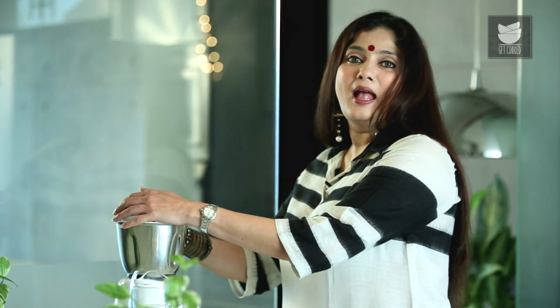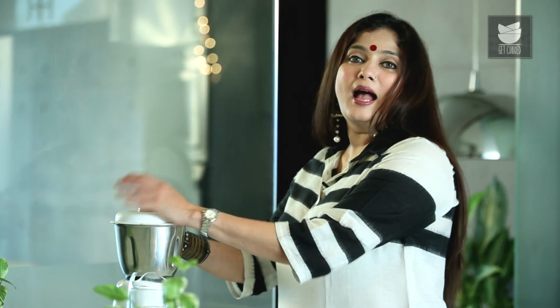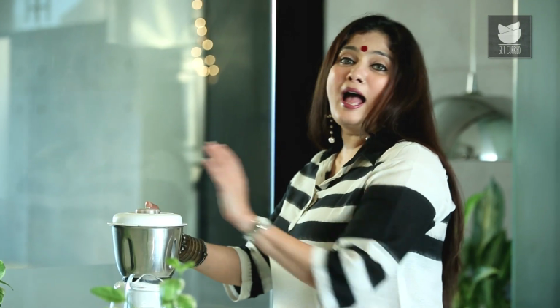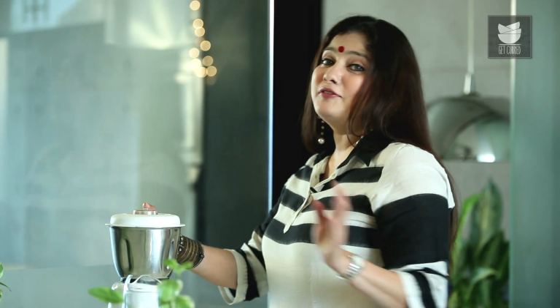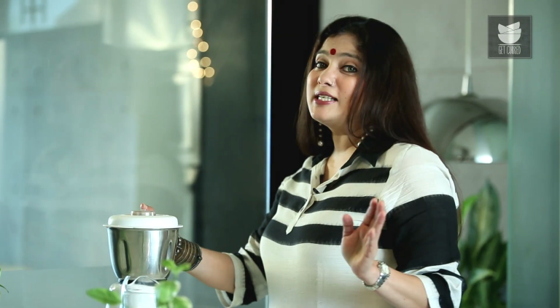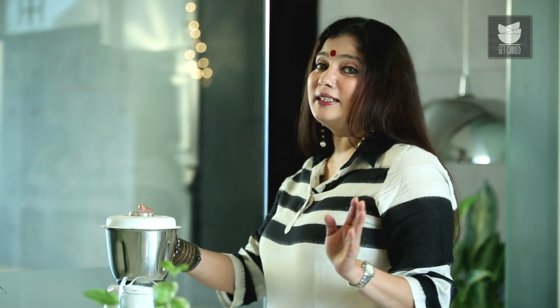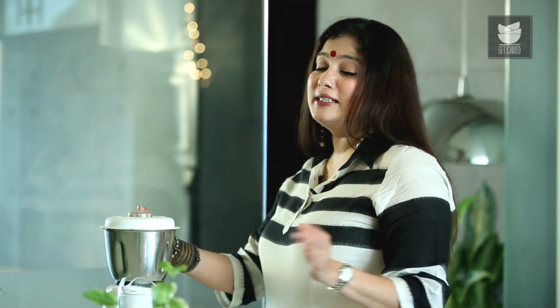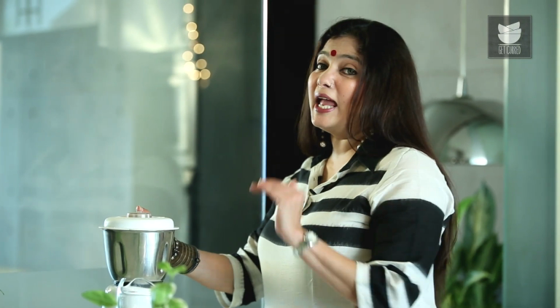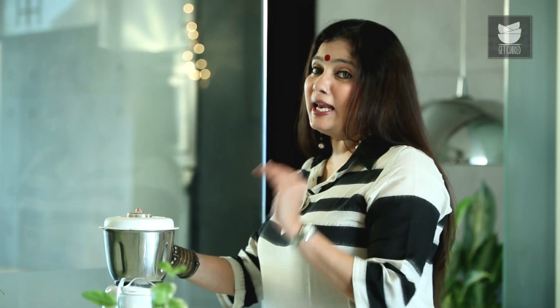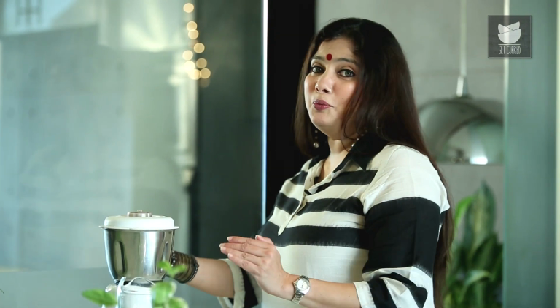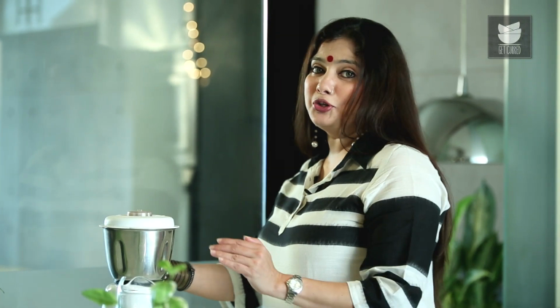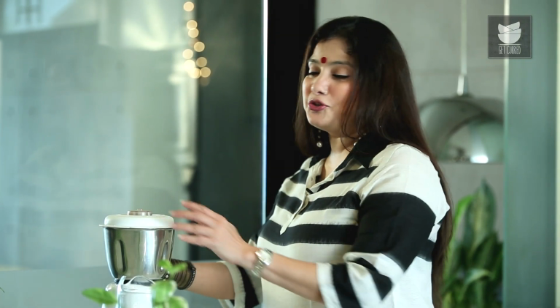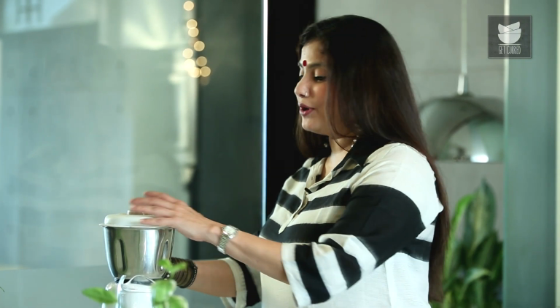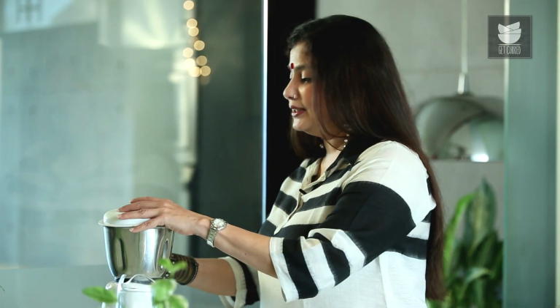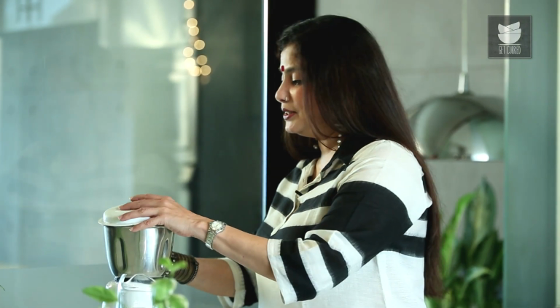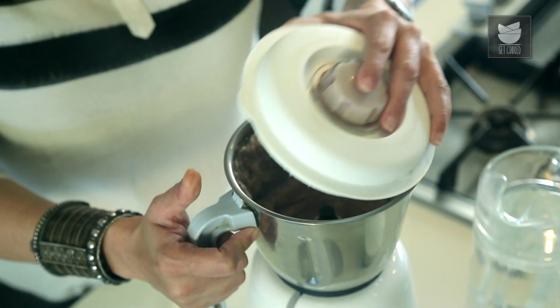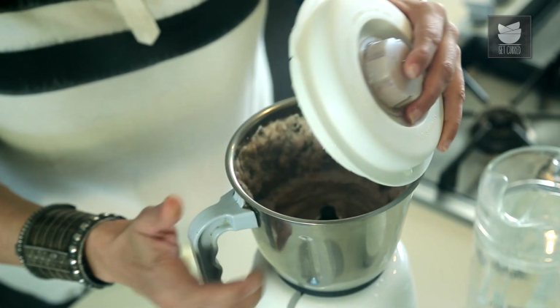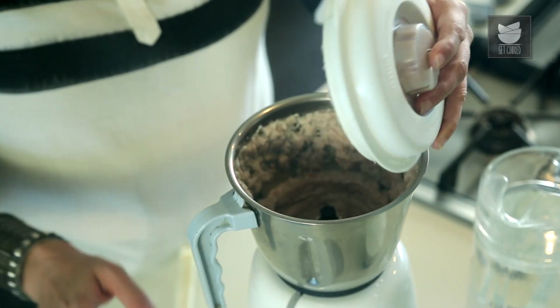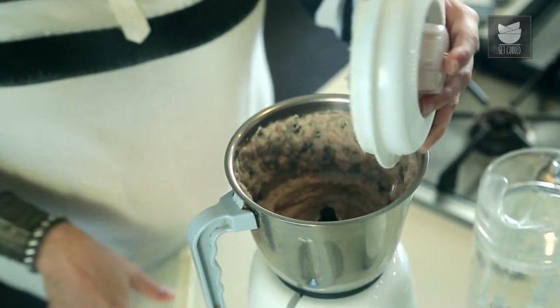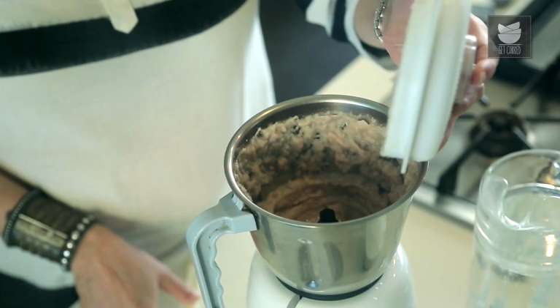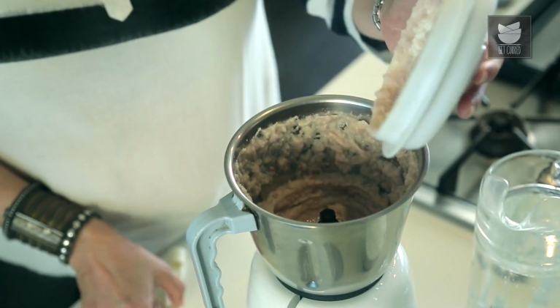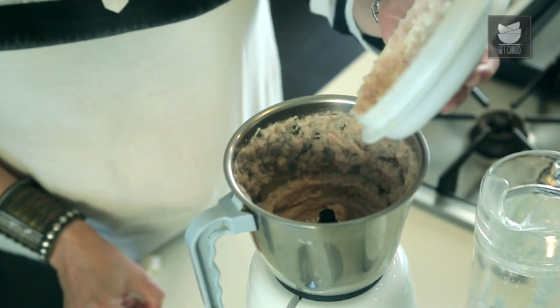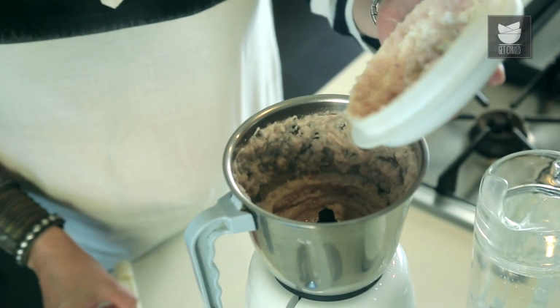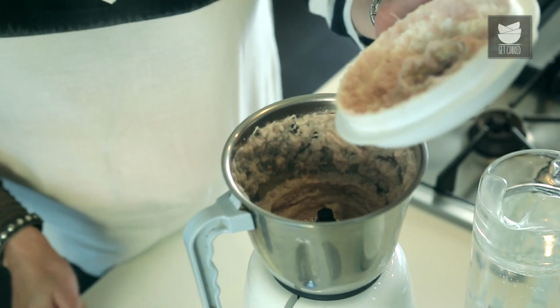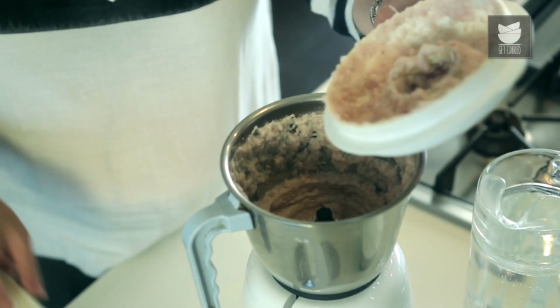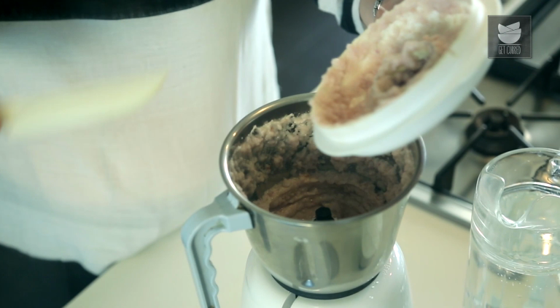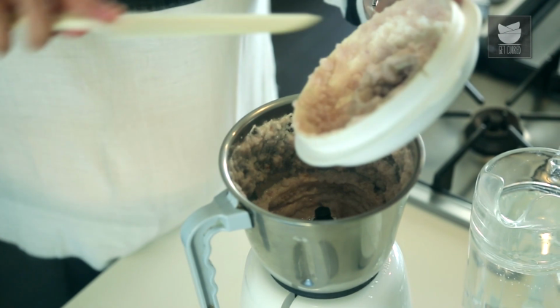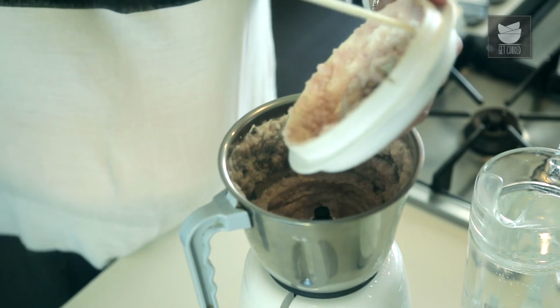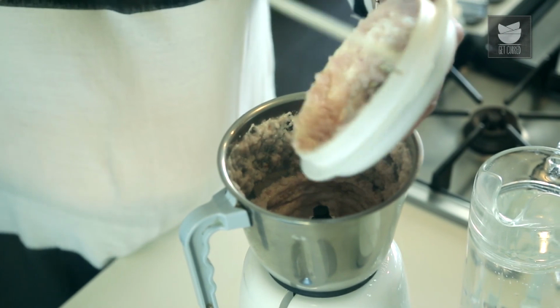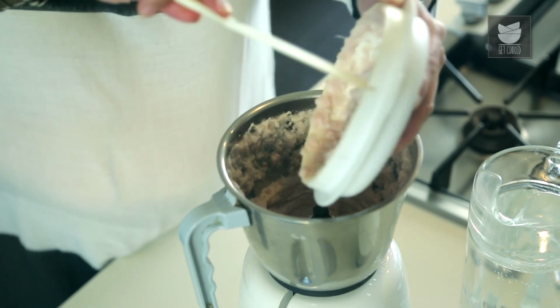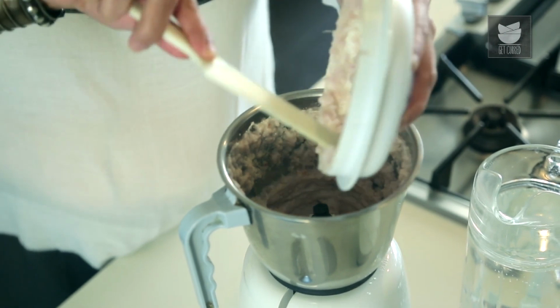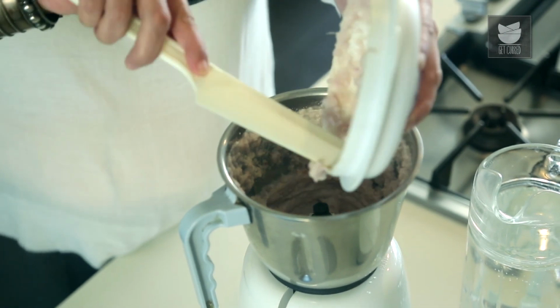I haven't added any water to grind this paste. This is nice and fine.